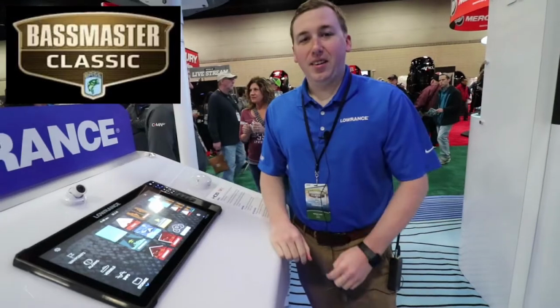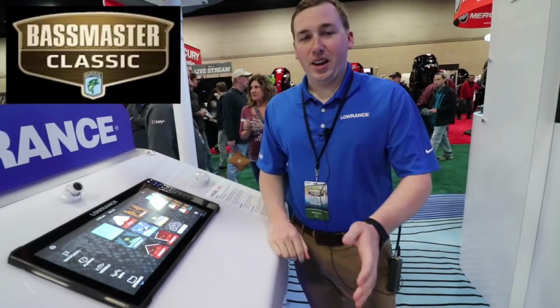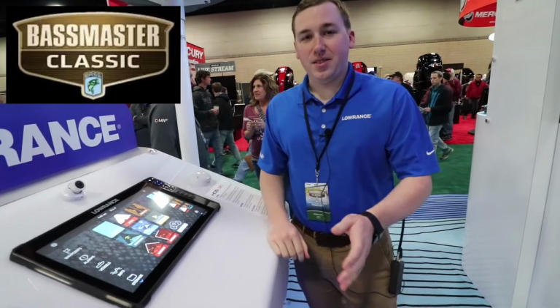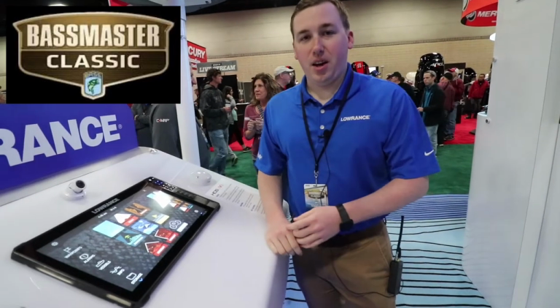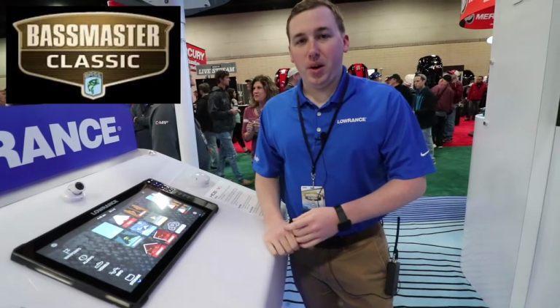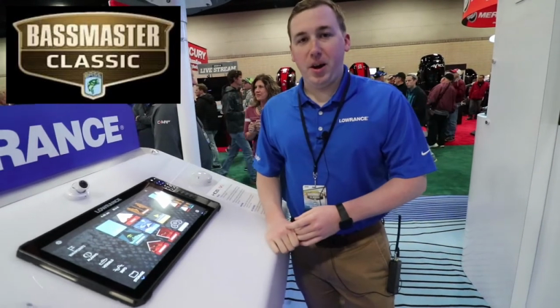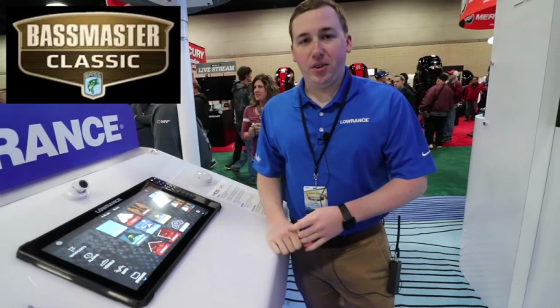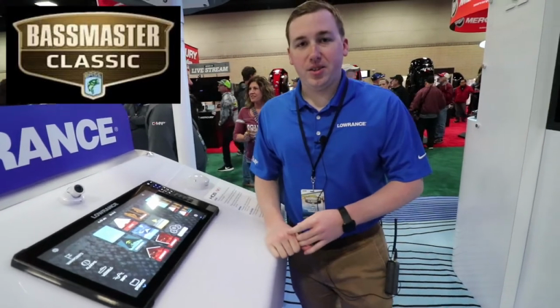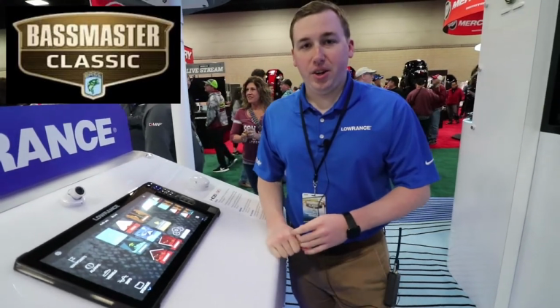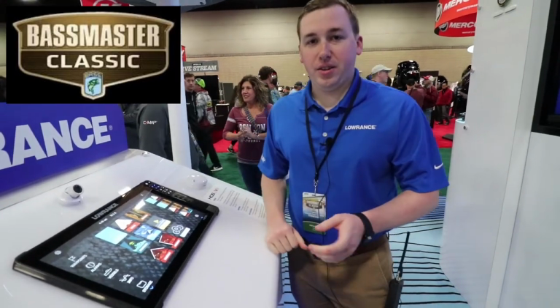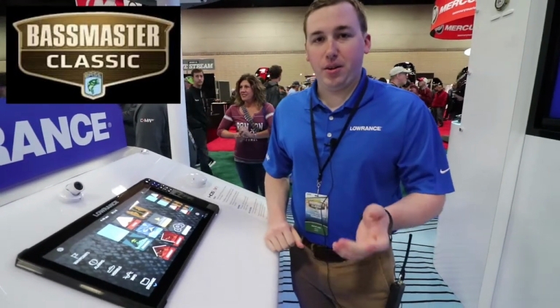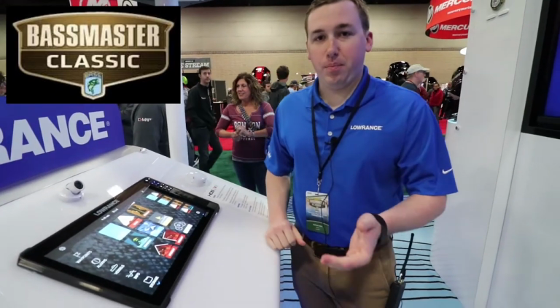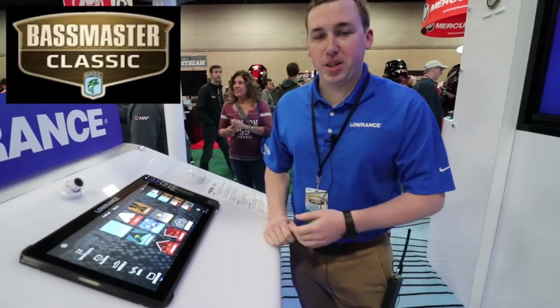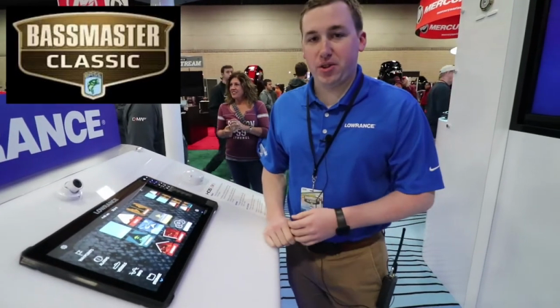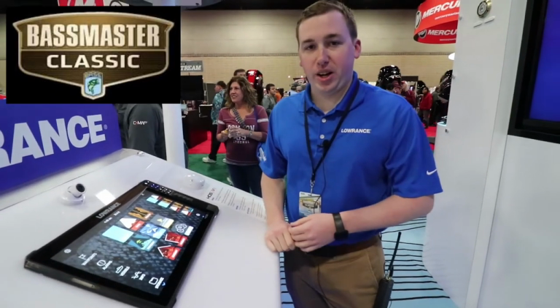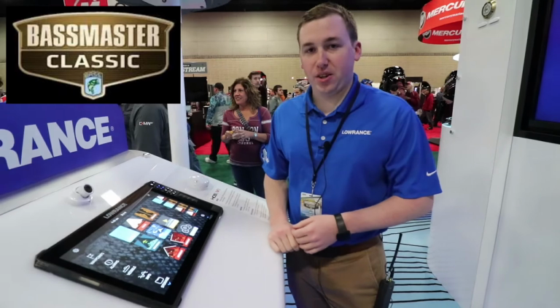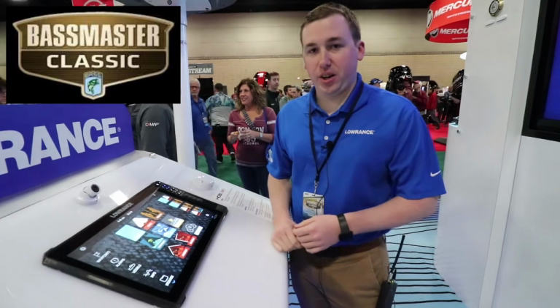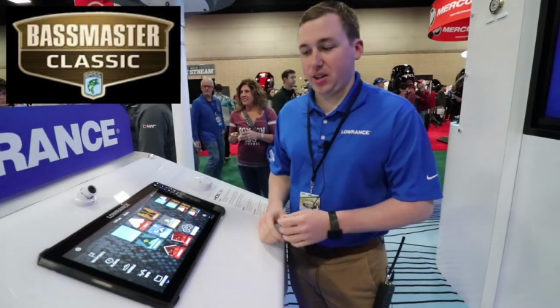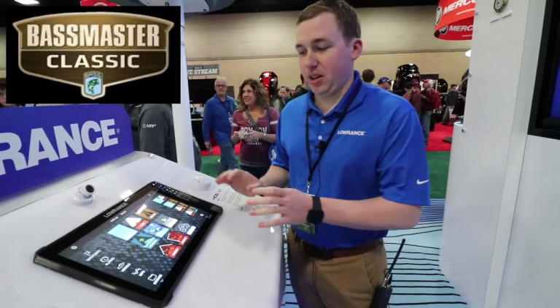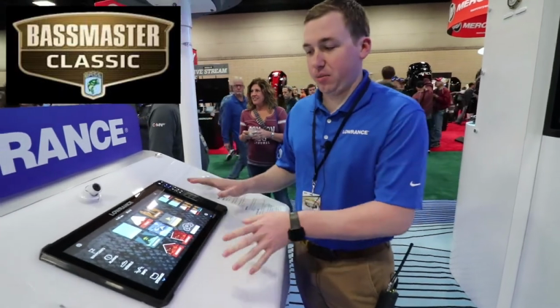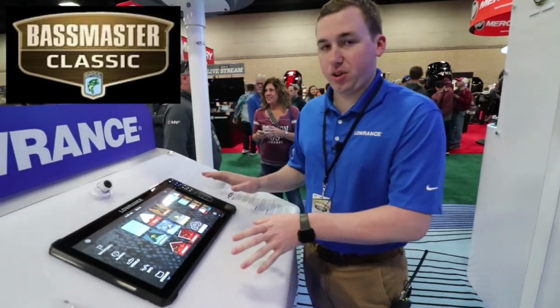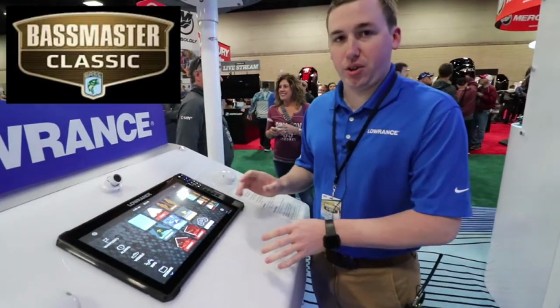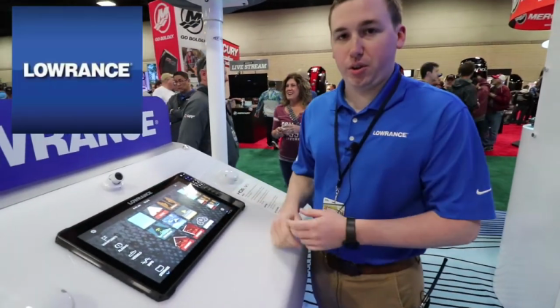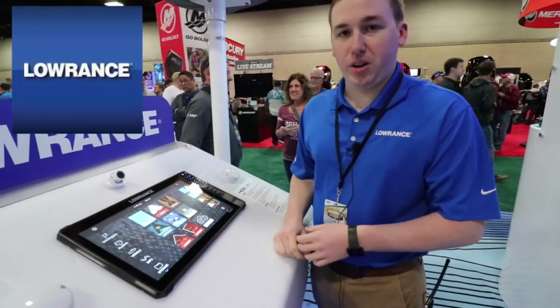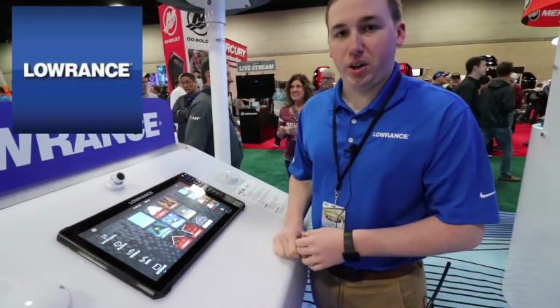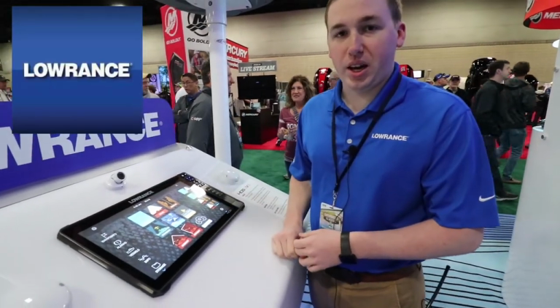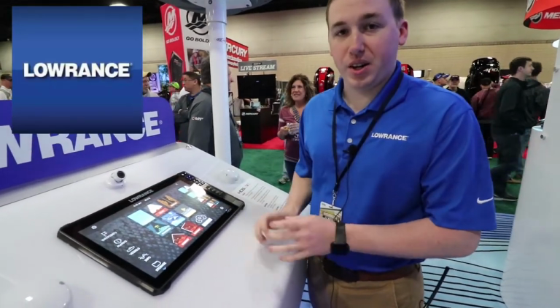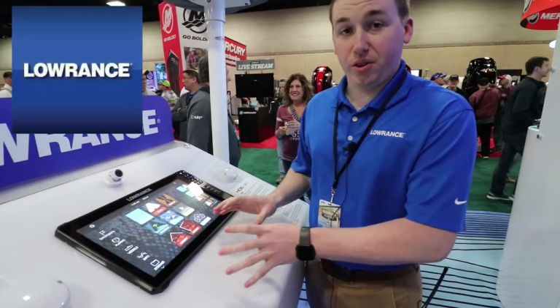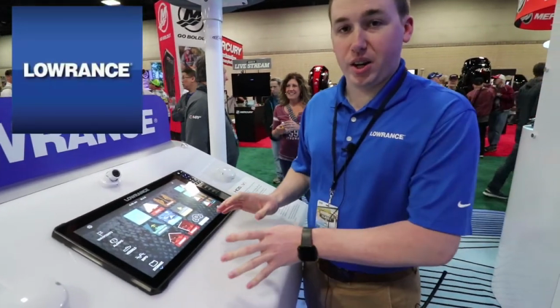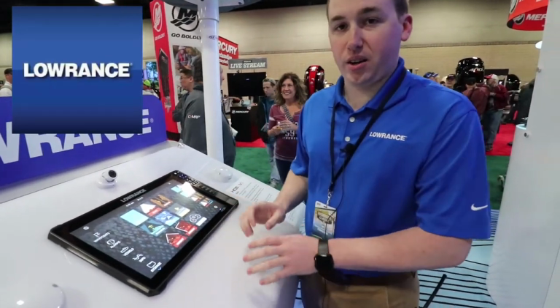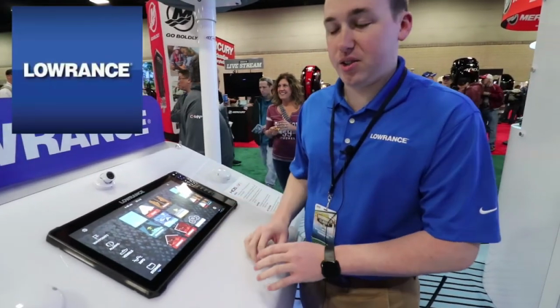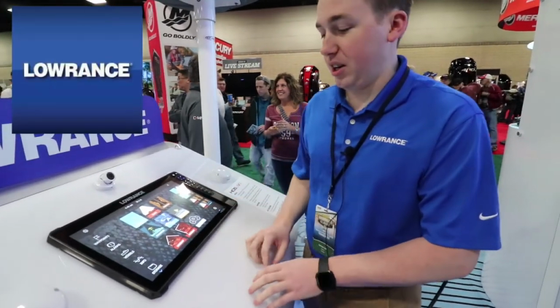Hey guys, I'm Matthew Laster here at Bassmaster Classic 2019. We're going to show you a little bit of what LiveSight looks like on an HDS.